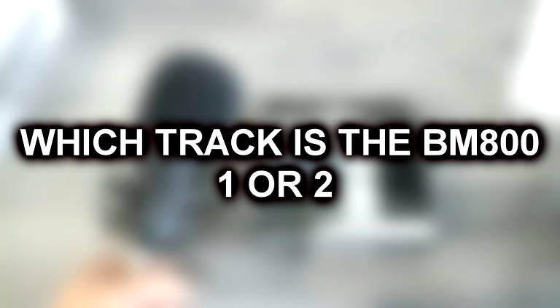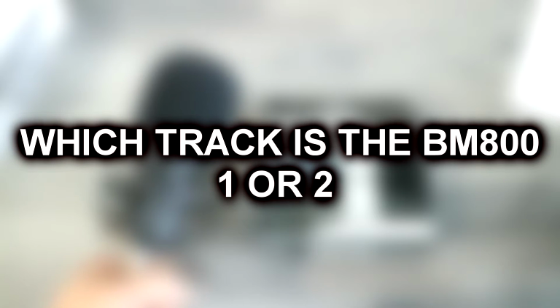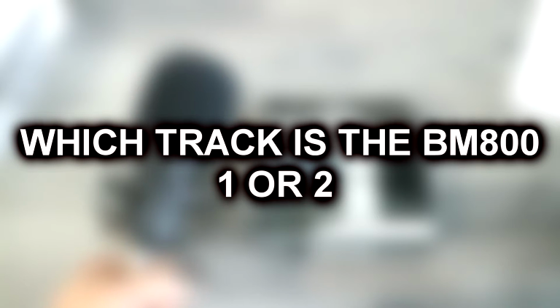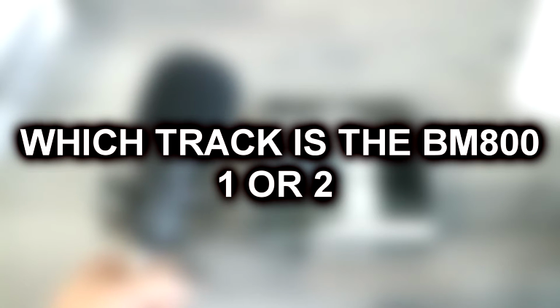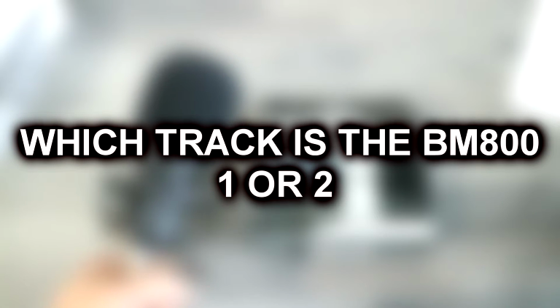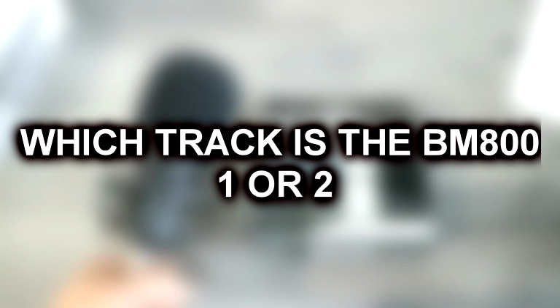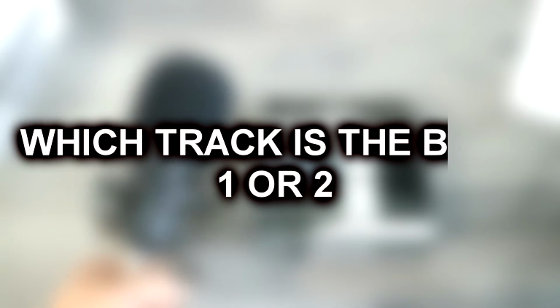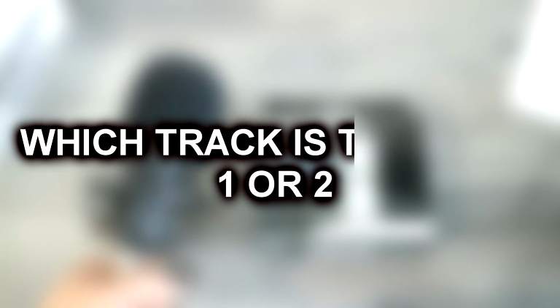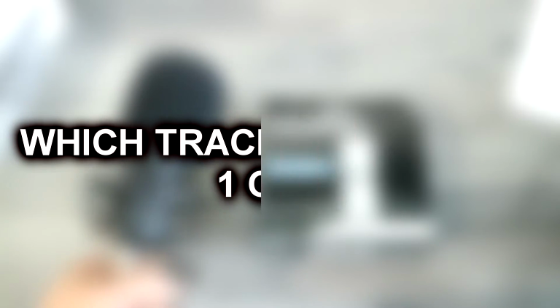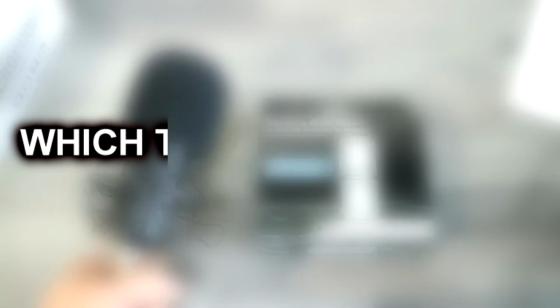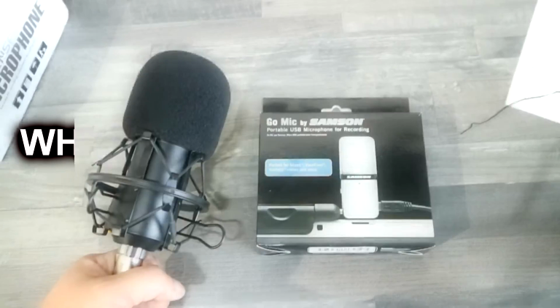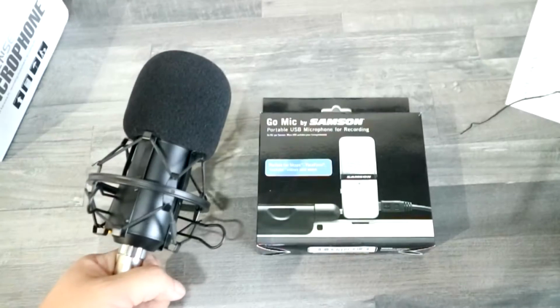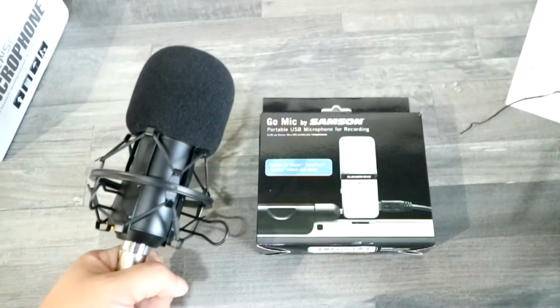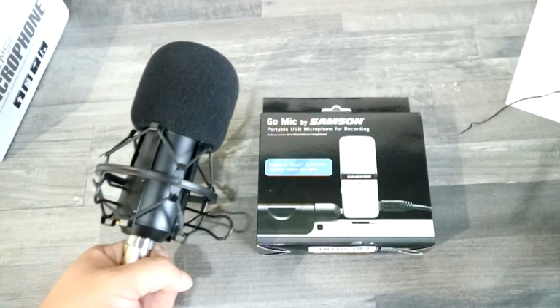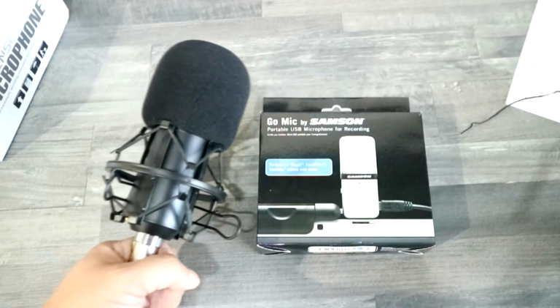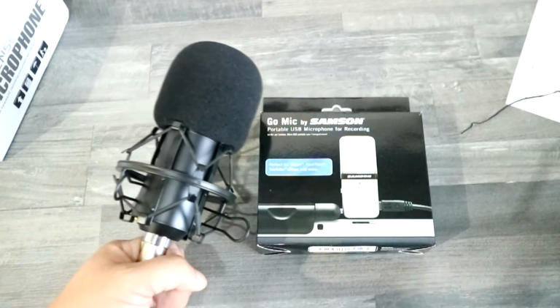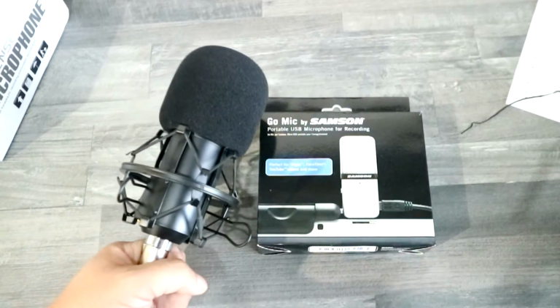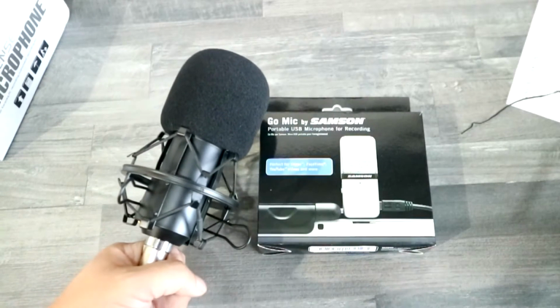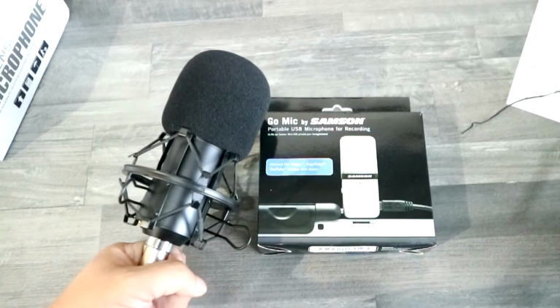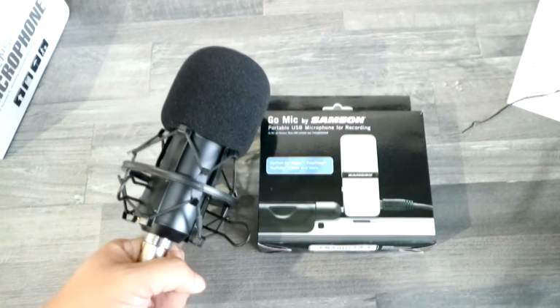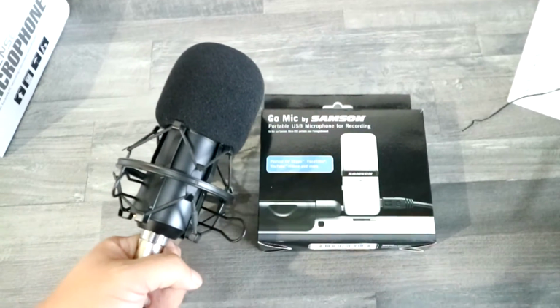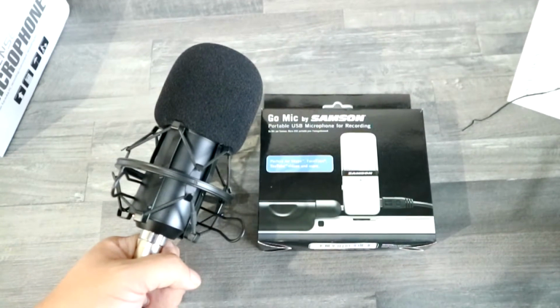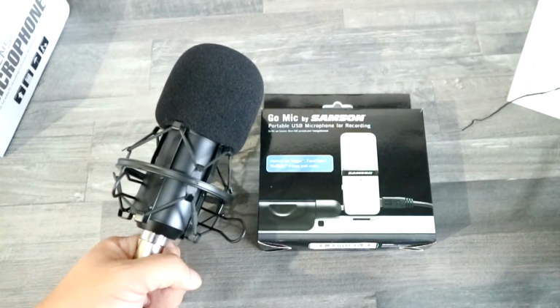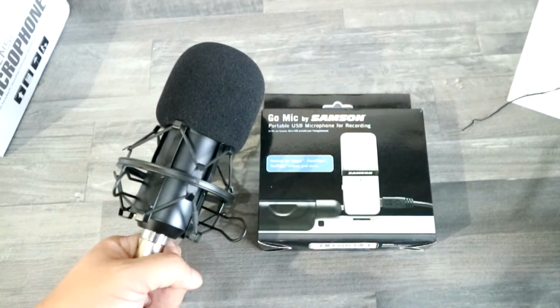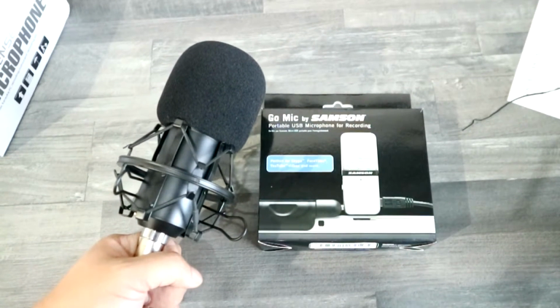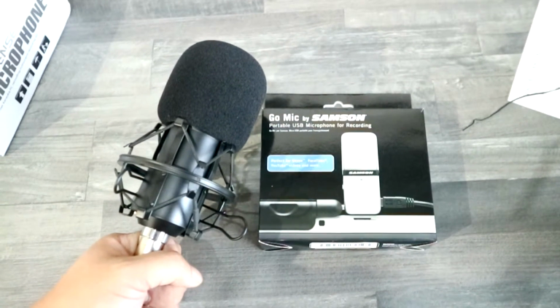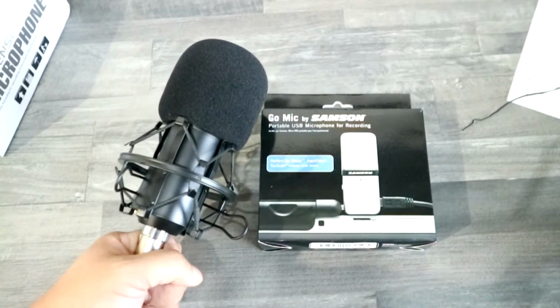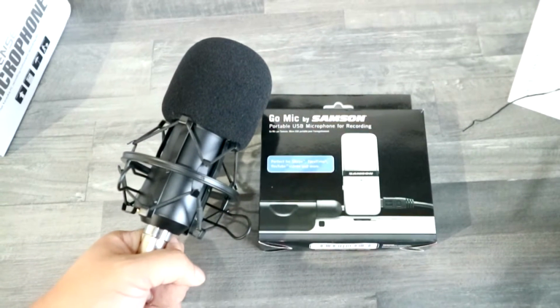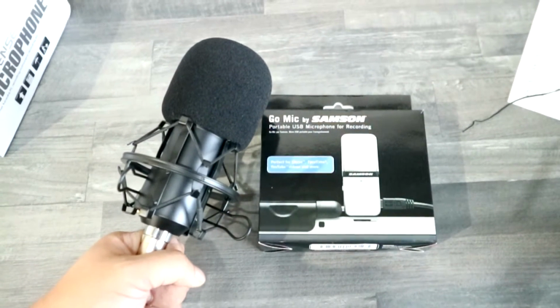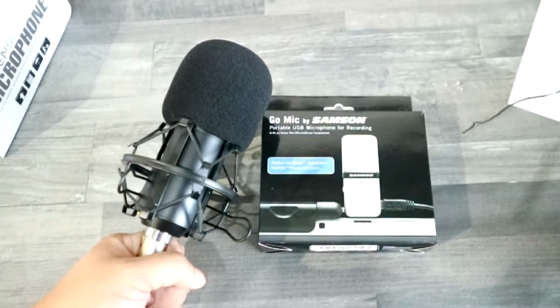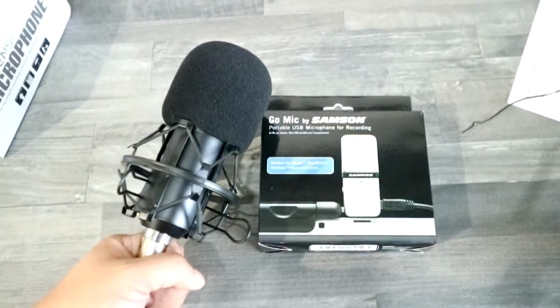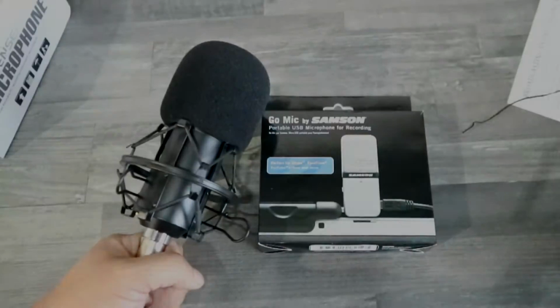Hey, what's up guys? Mike back with another video and this is the unboxing of the BM800 by iGeek.